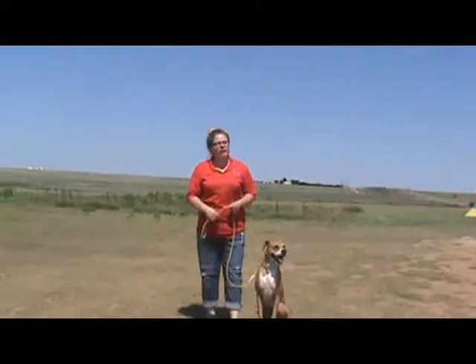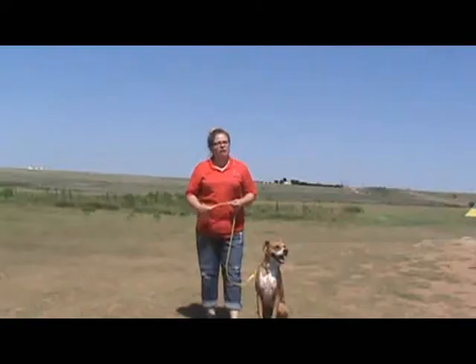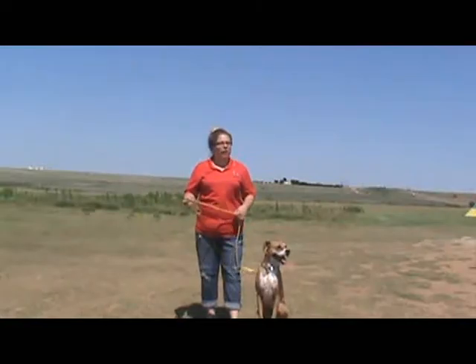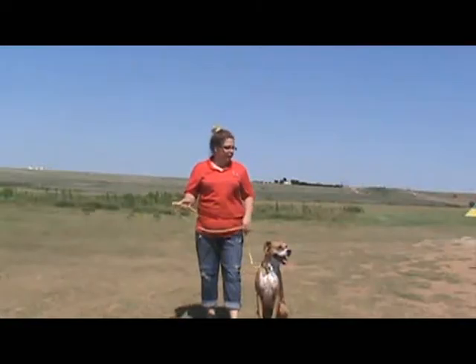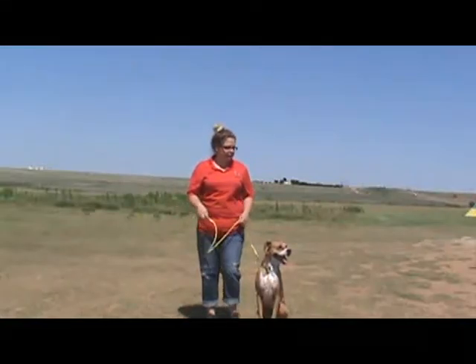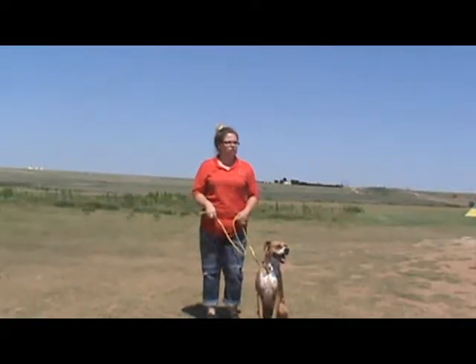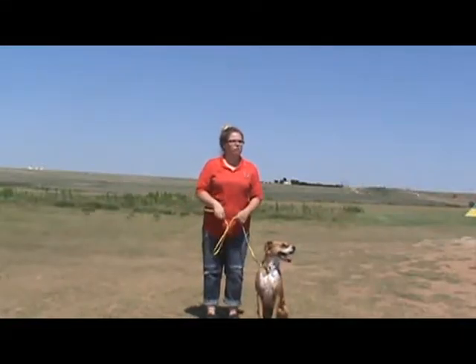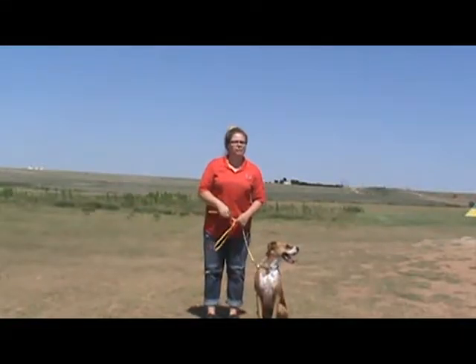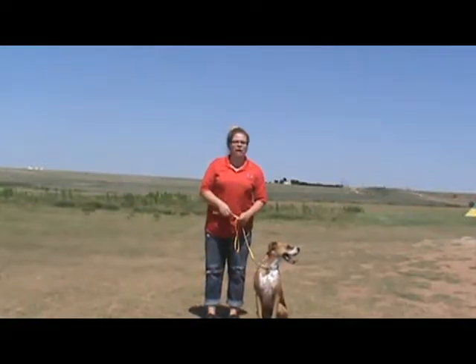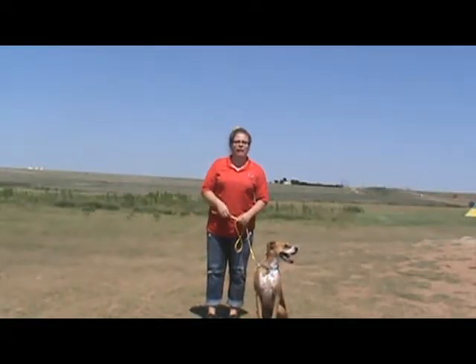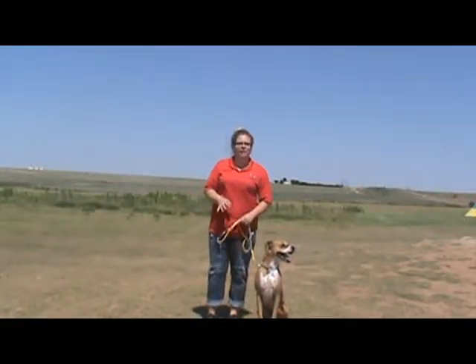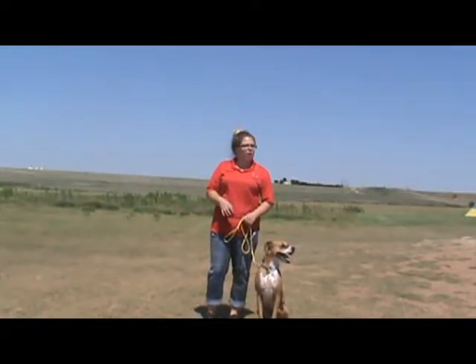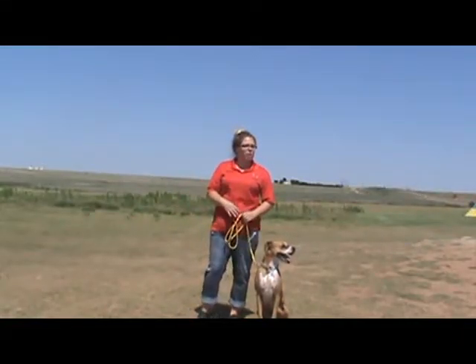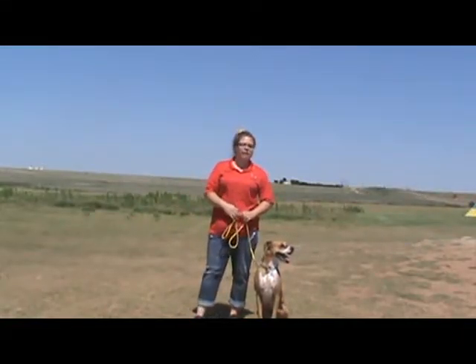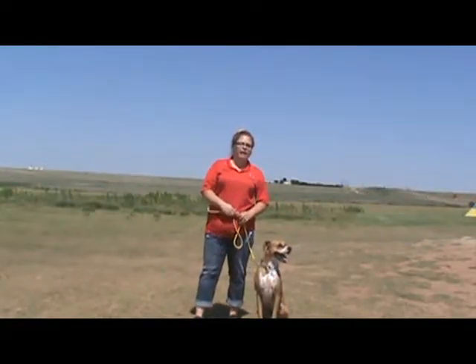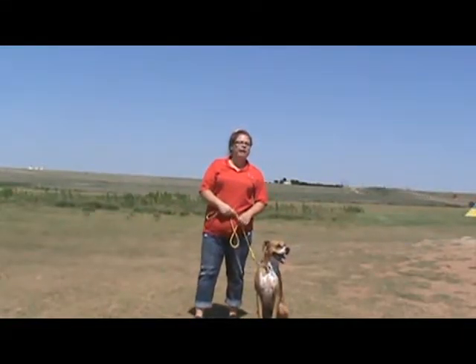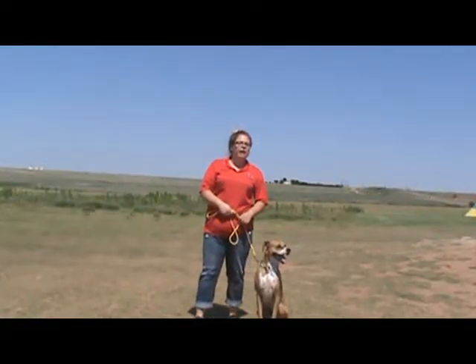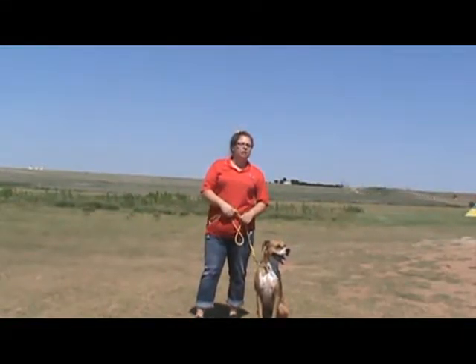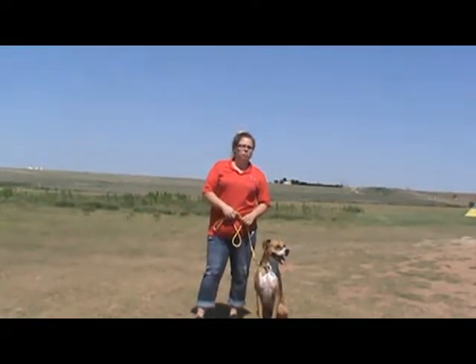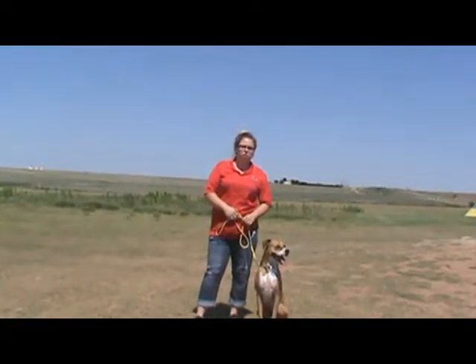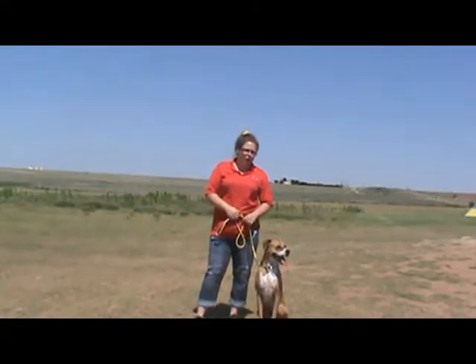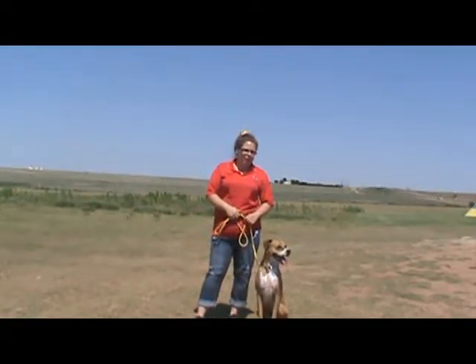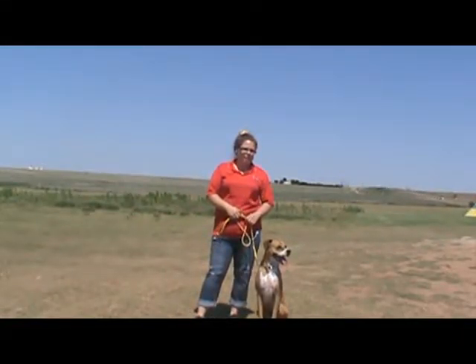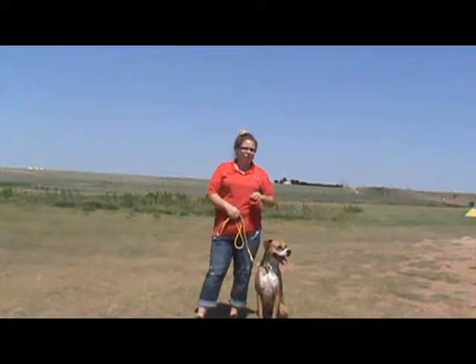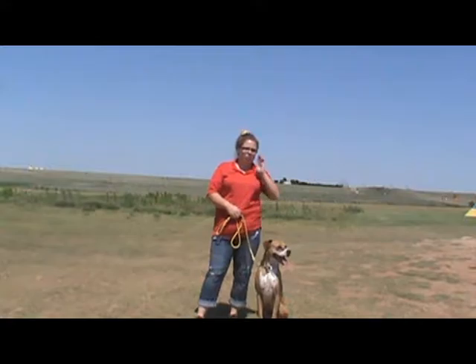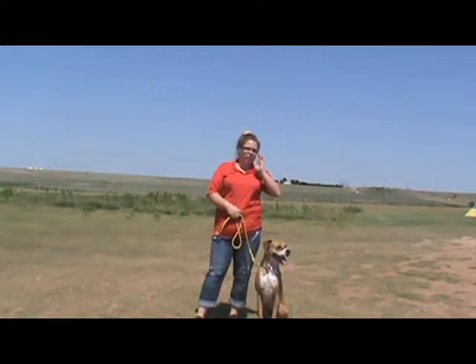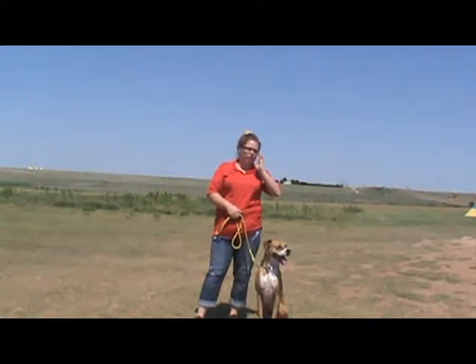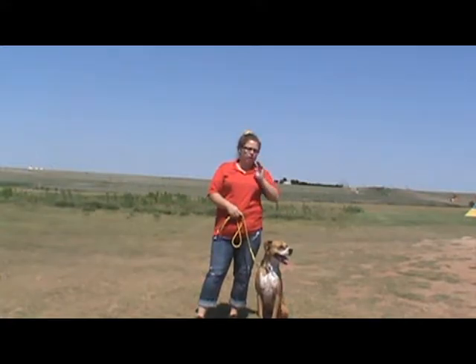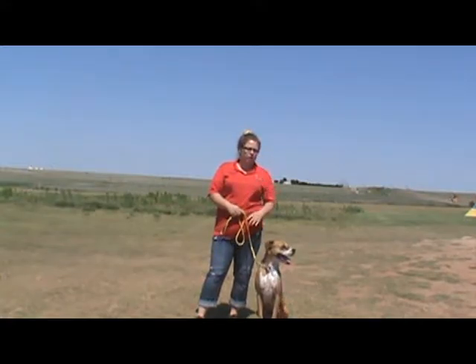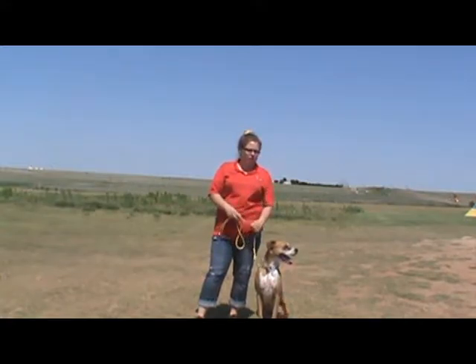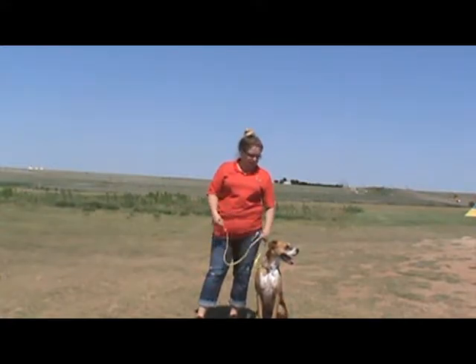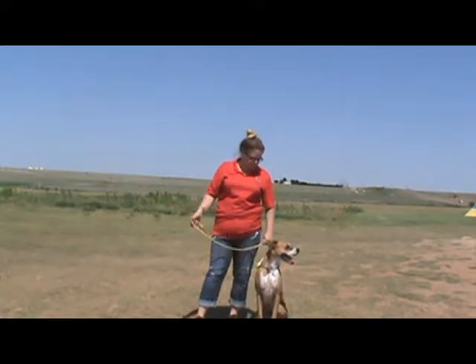We have Tucker out. He's here for his two weeks of training. He's riding on week one today. So I'm just going to show you a little bit that we've been working on so far with him.